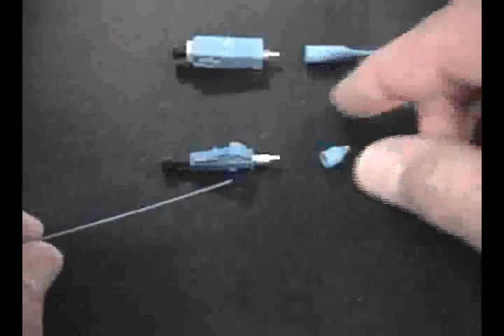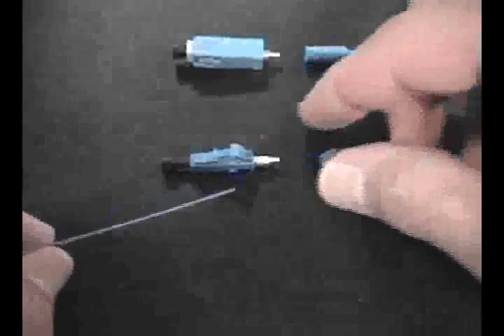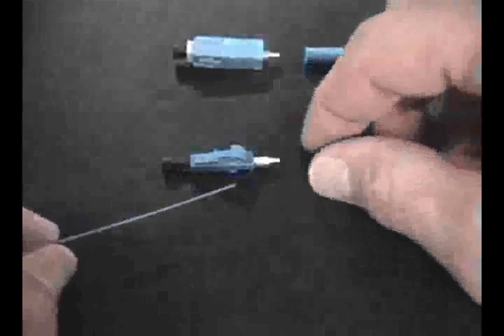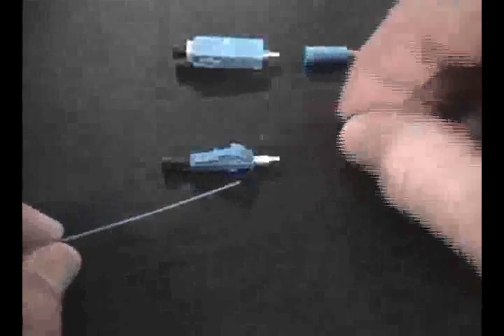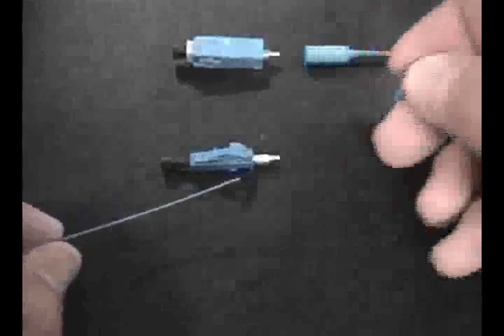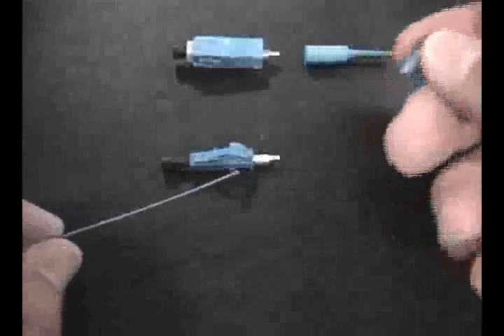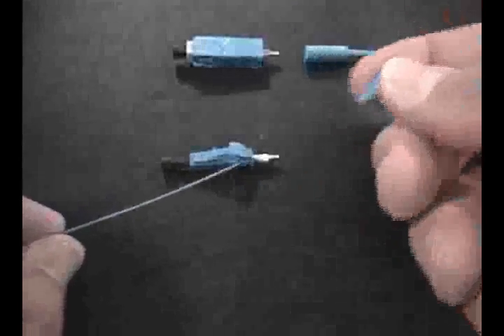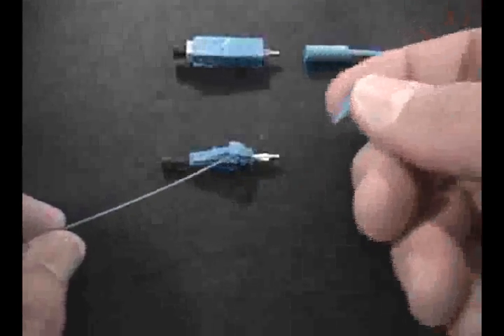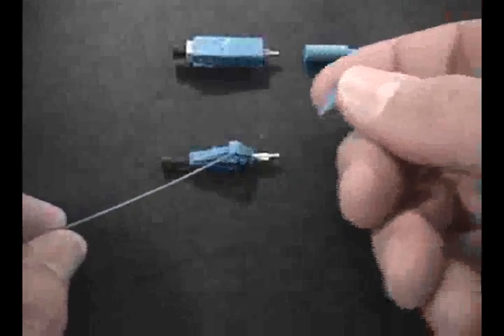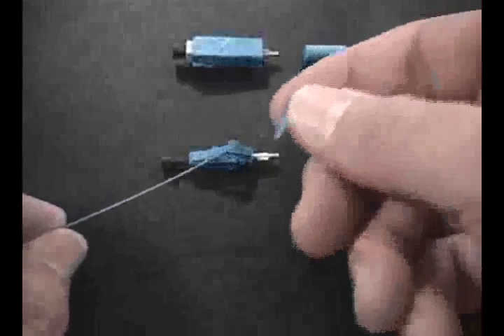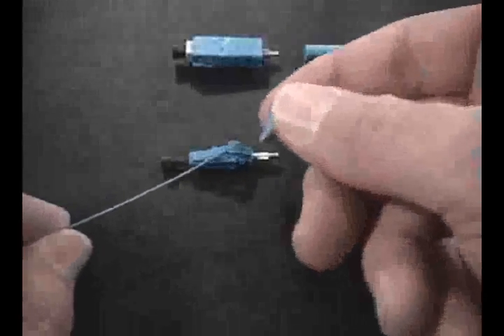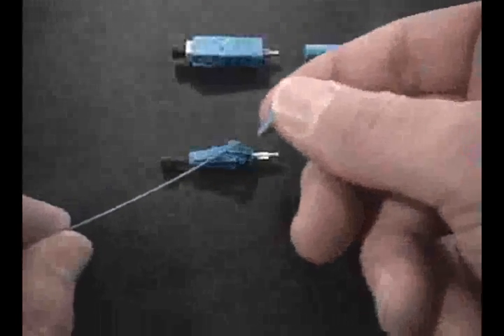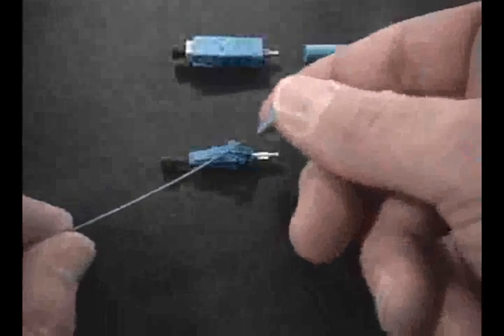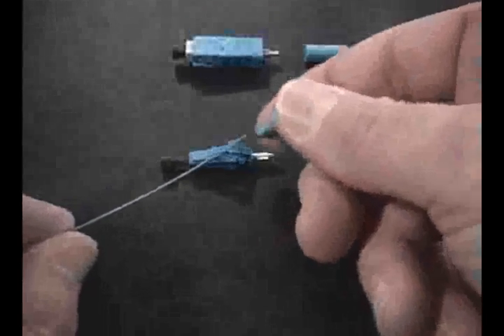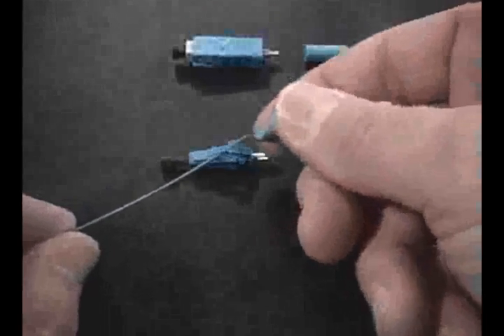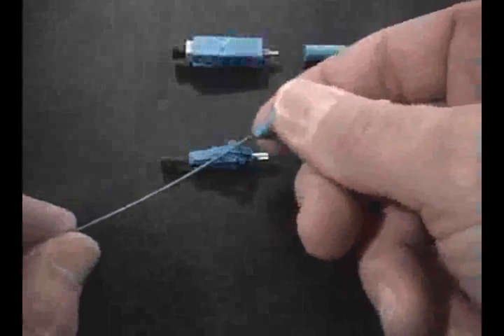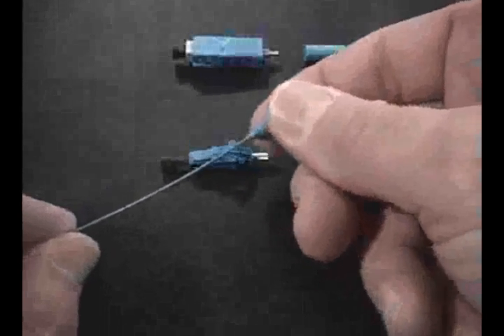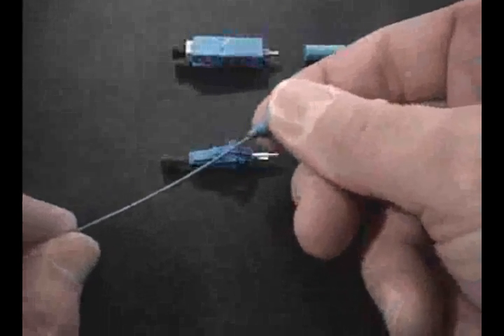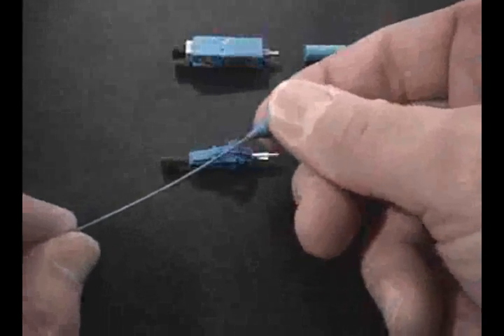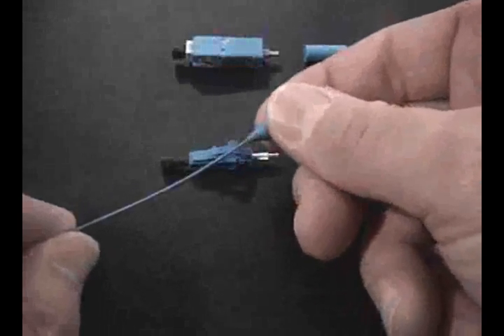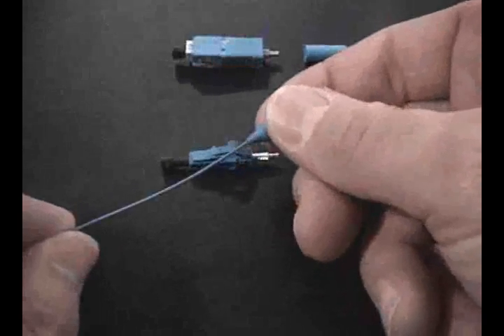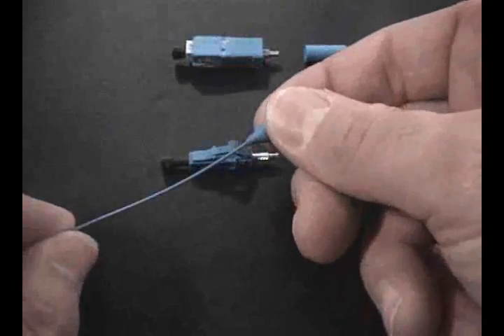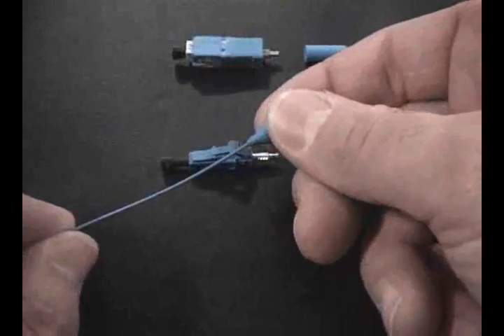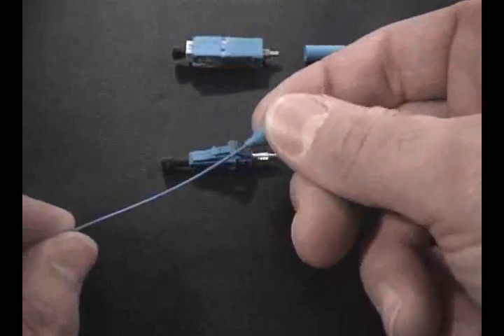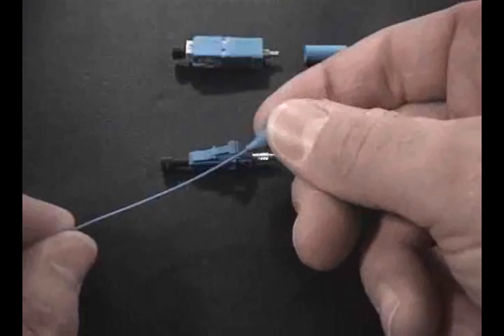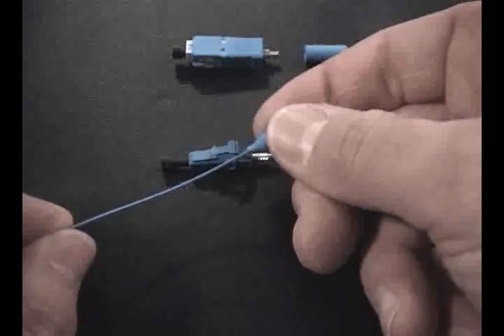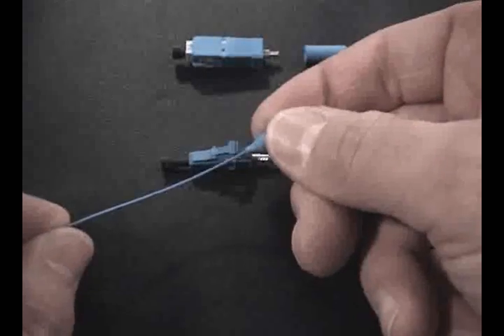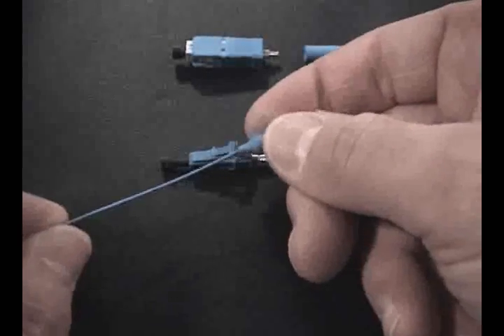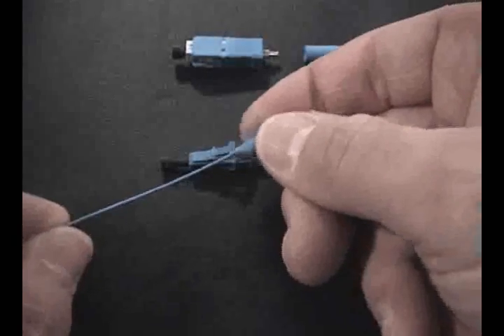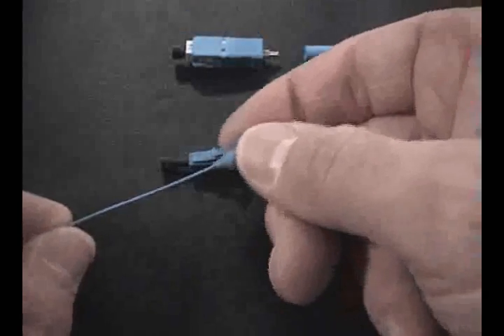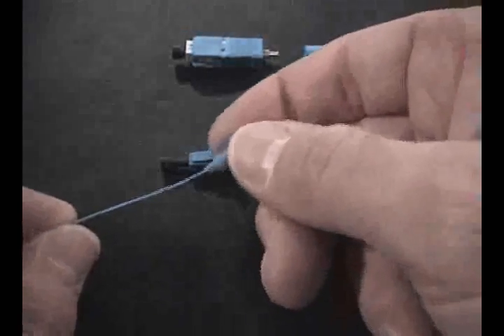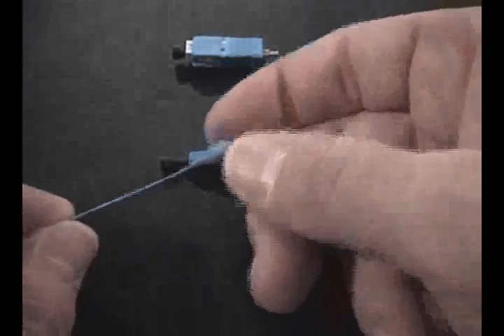Don't forget to install the boot by sliding the narrow end first down the fiber until it is out of the way.